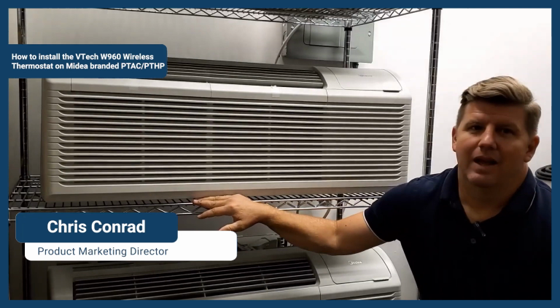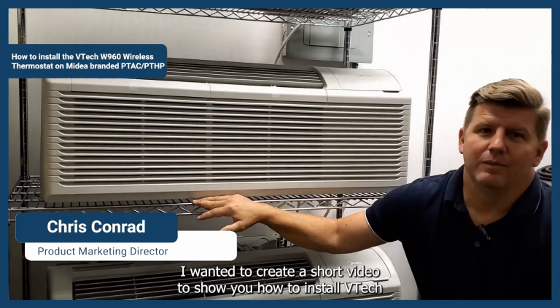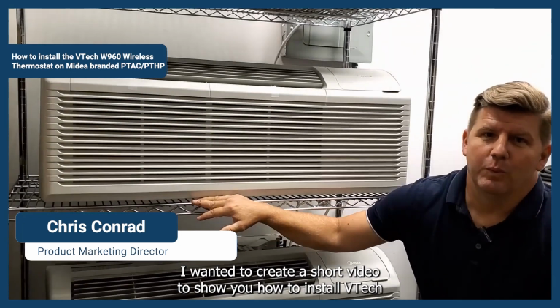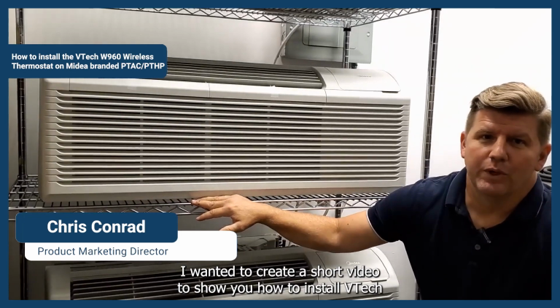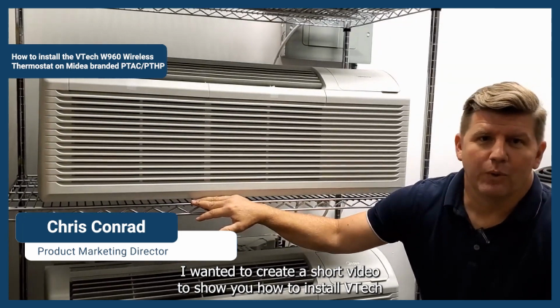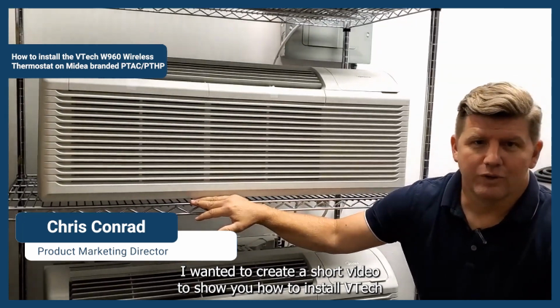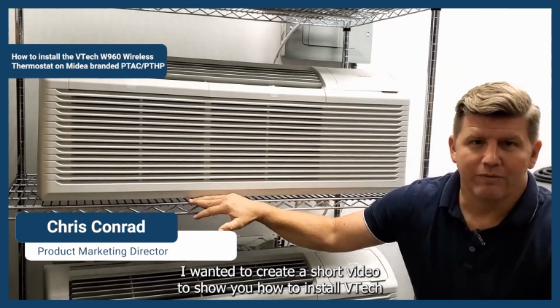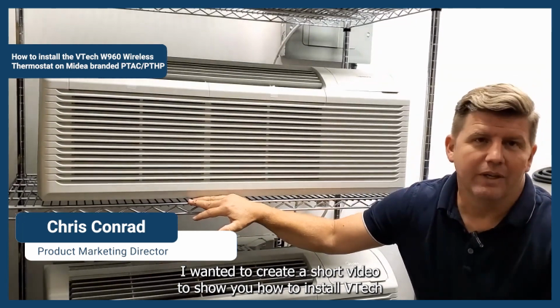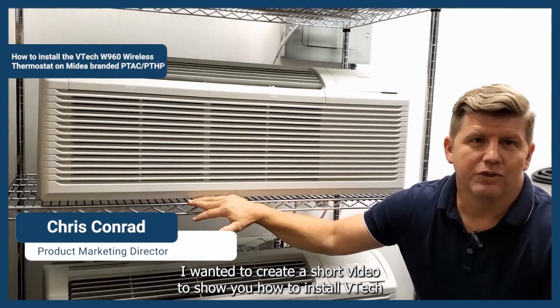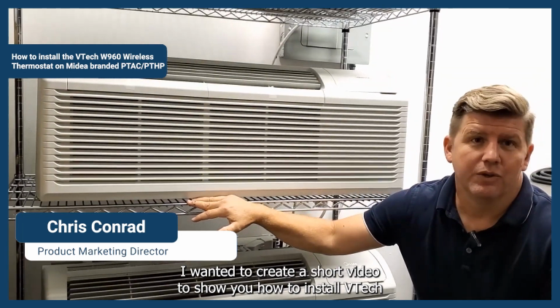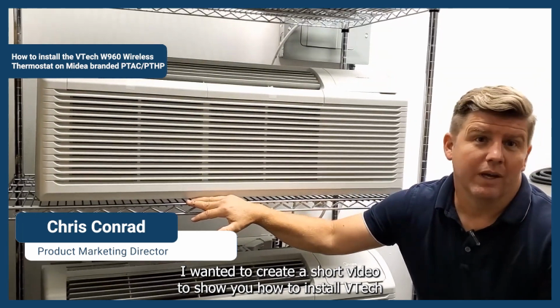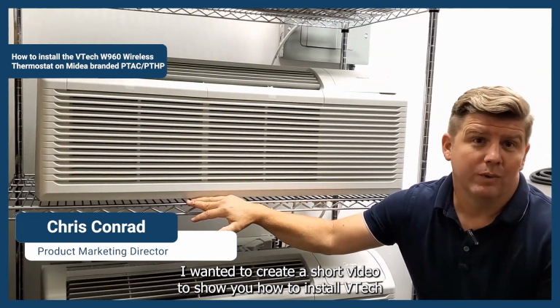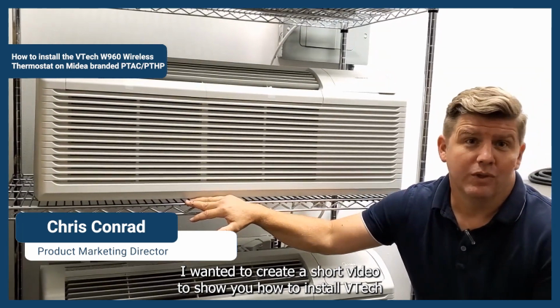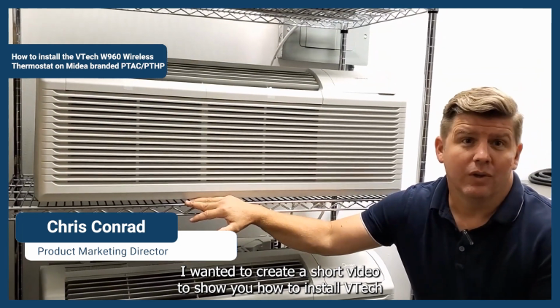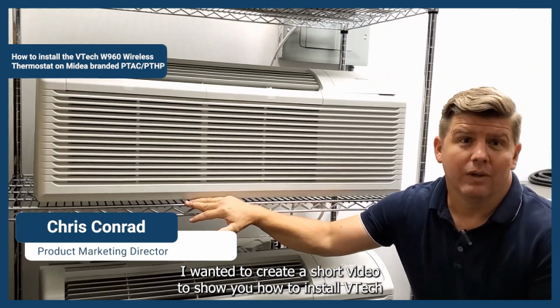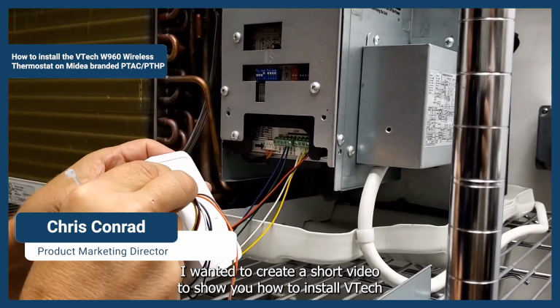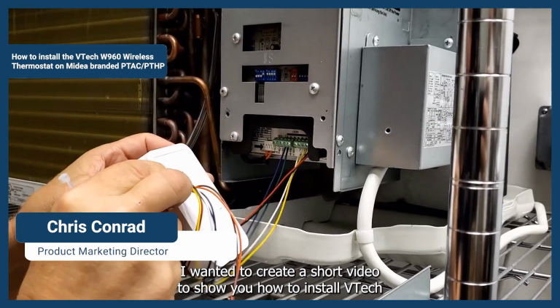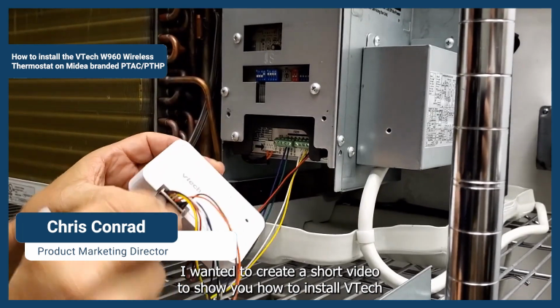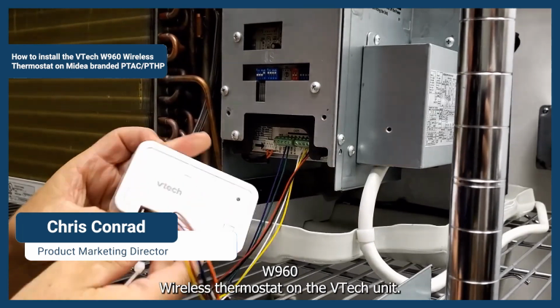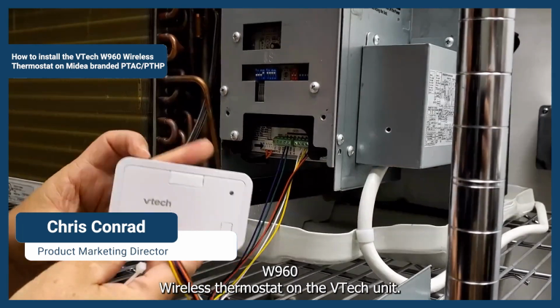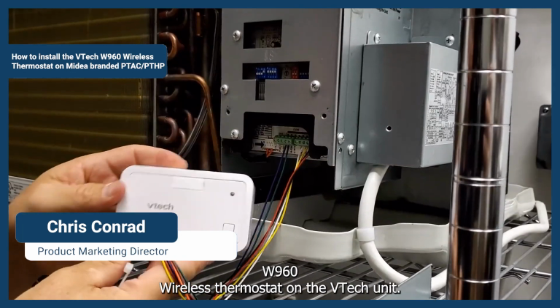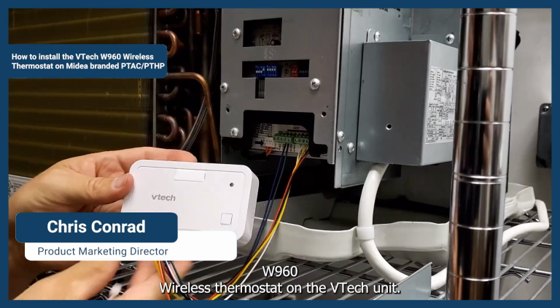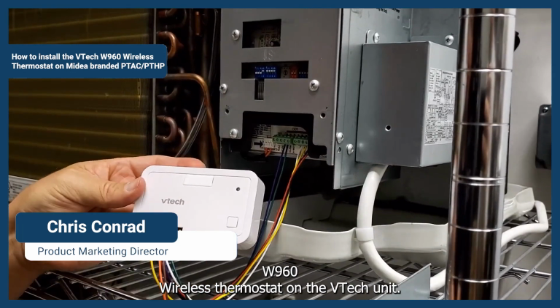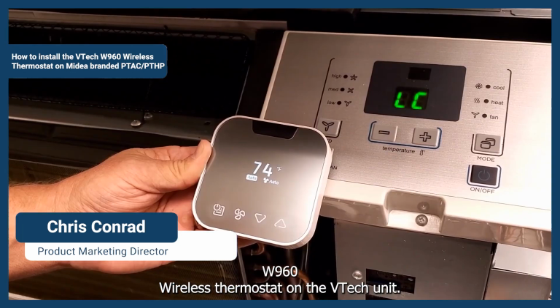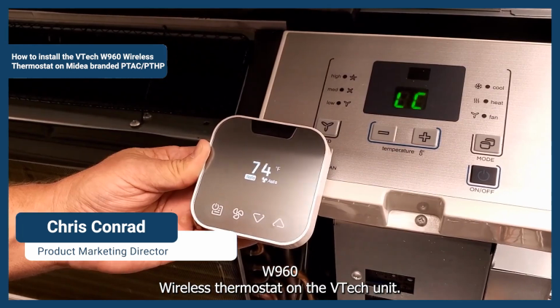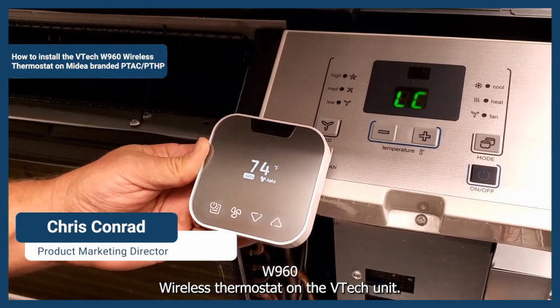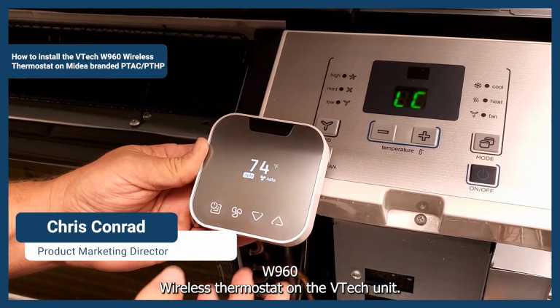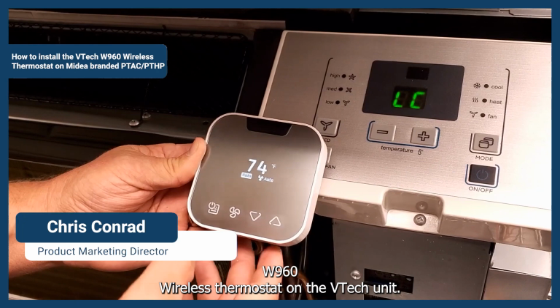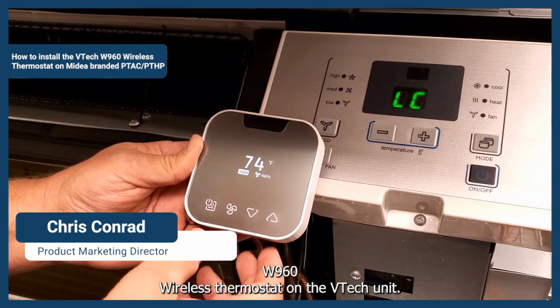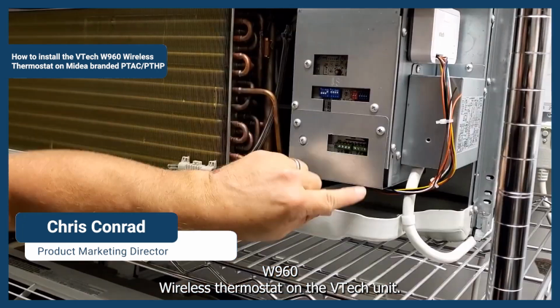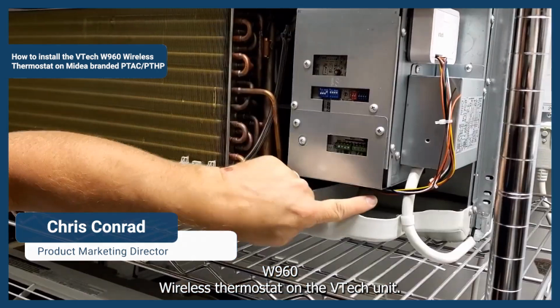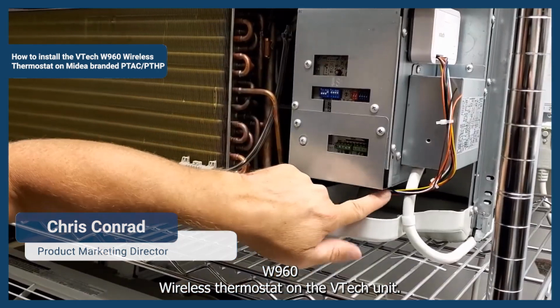Hi, we wanted to create a short video to show you how to install a VTEC W960 wireless thermostat on the HeatTac unit.